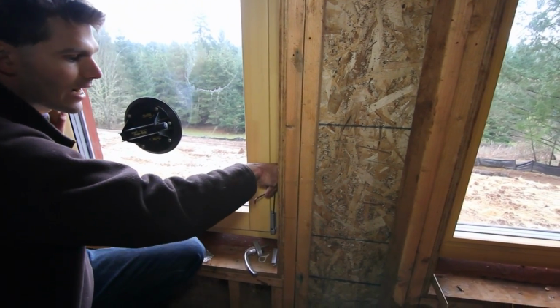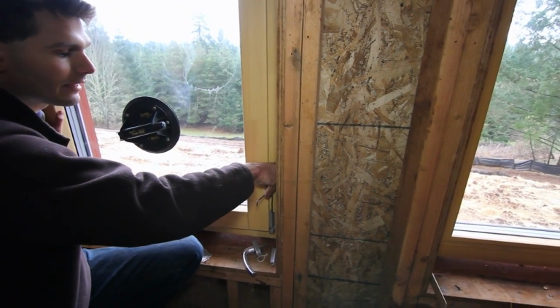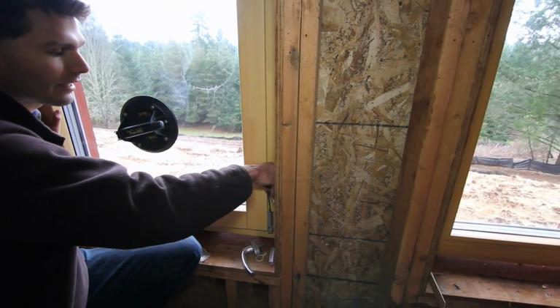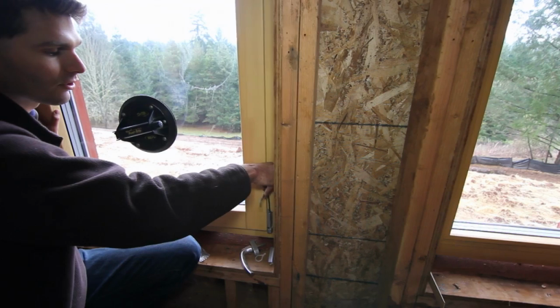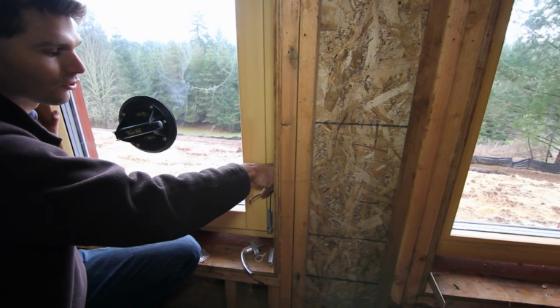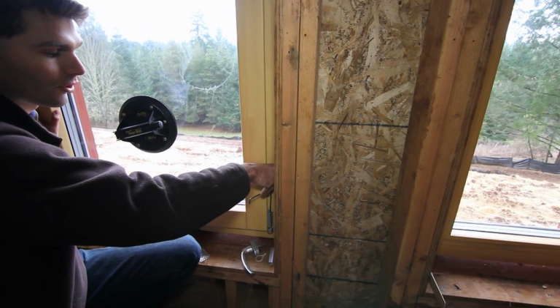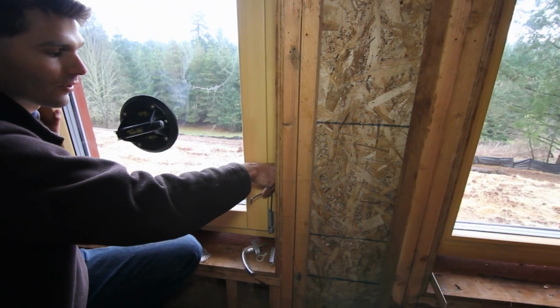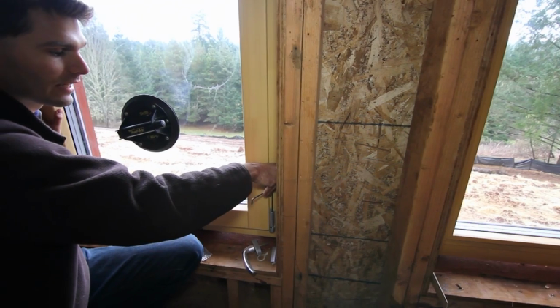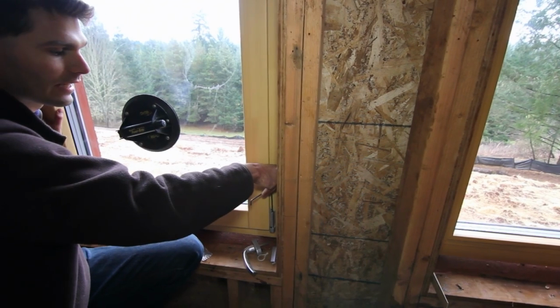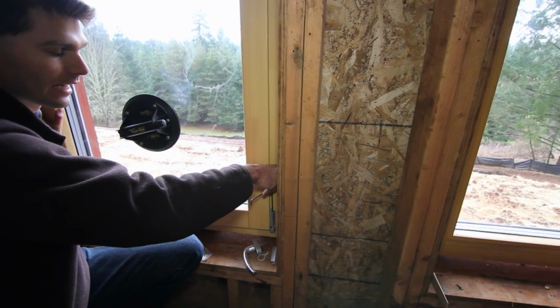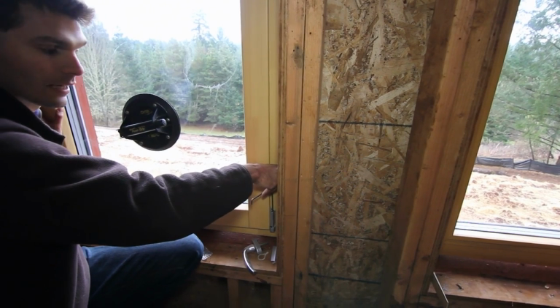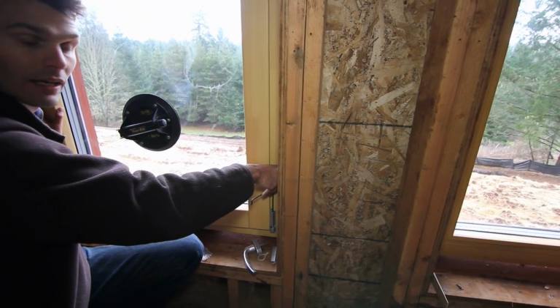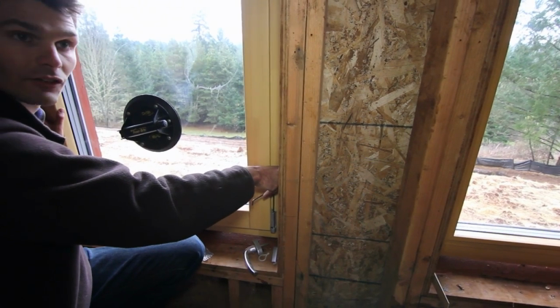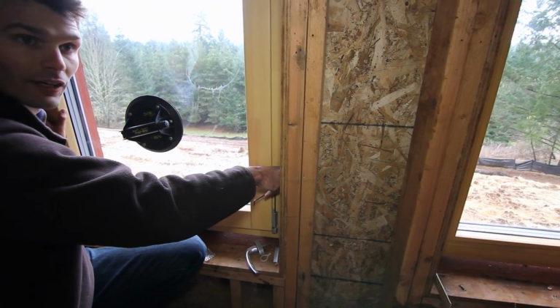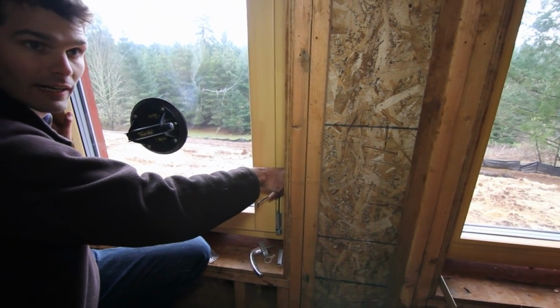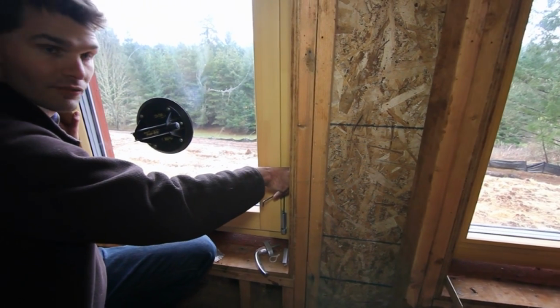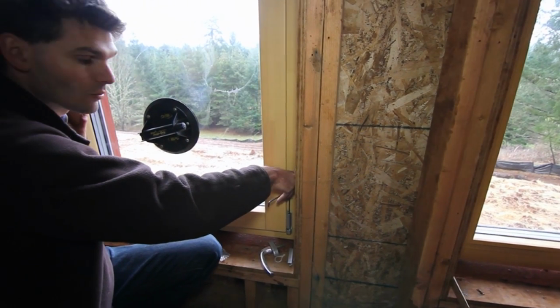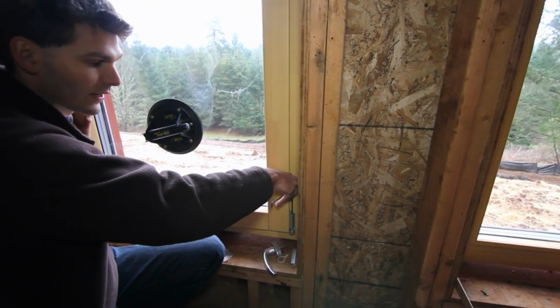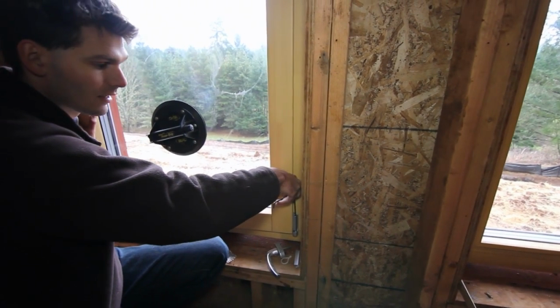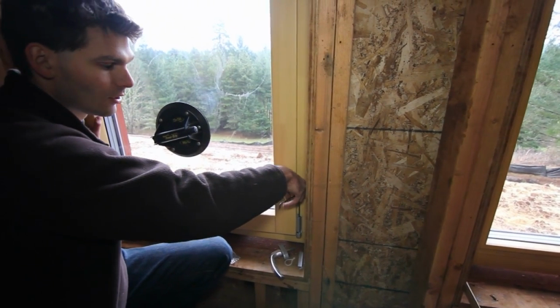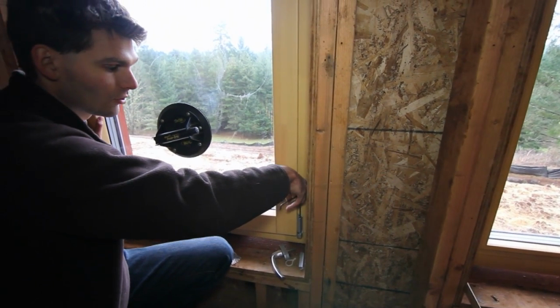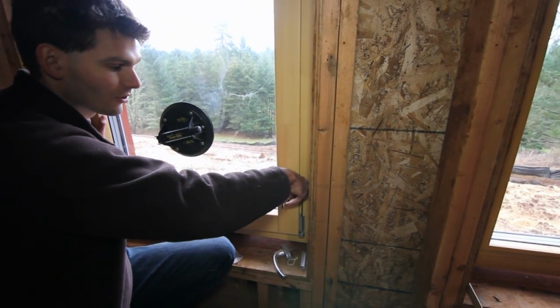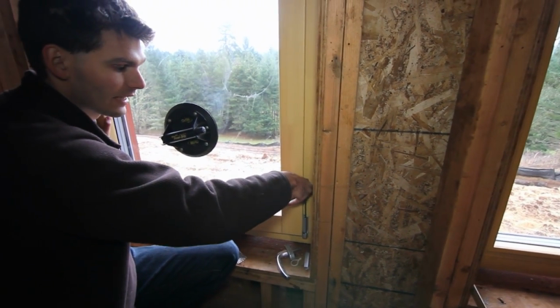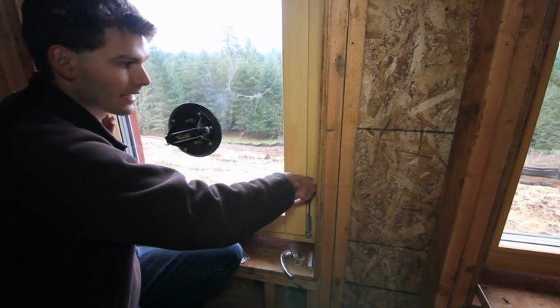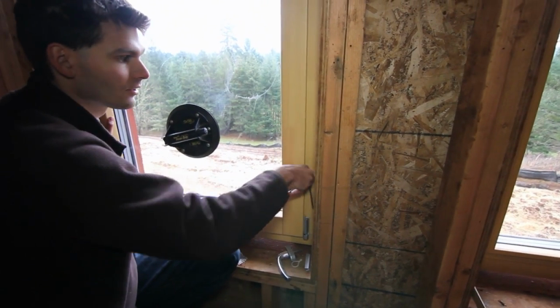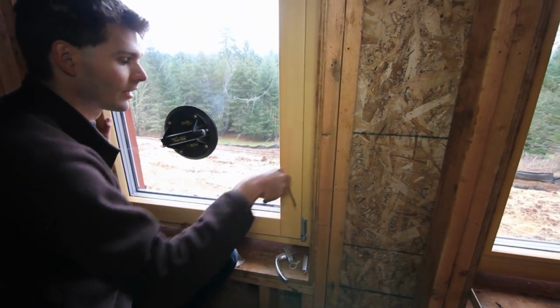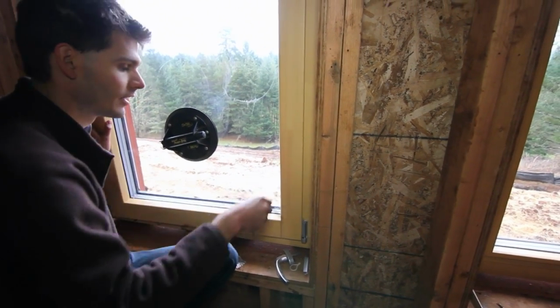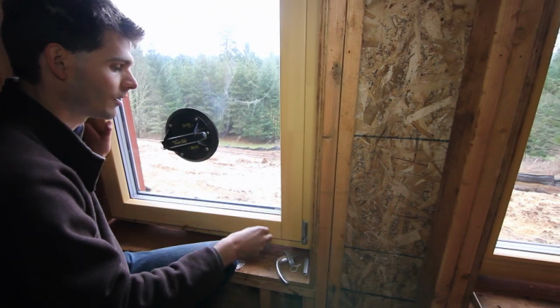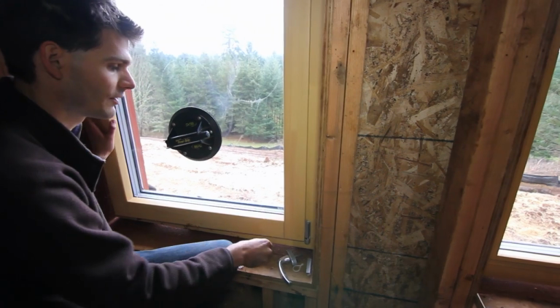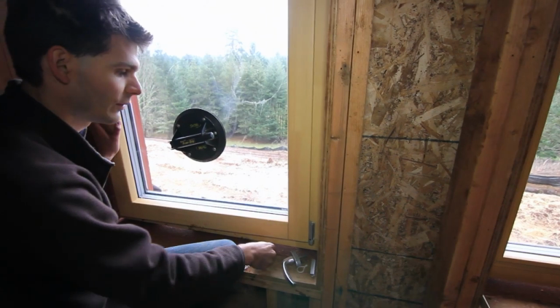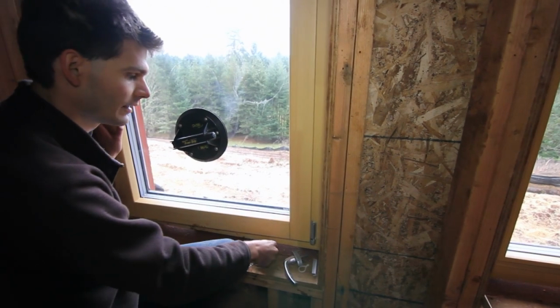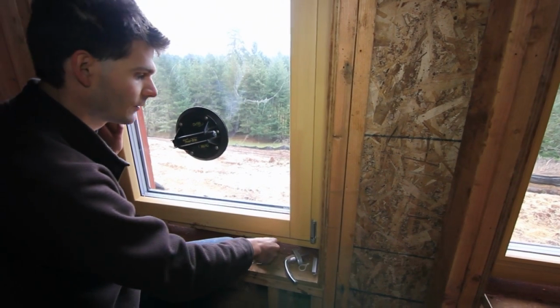The height adjustment you can easily reach with the Allen key again after you pull off the cover cap from the top. Tightening the screw in here is going to lift the window; loosening it is going to lower the window.